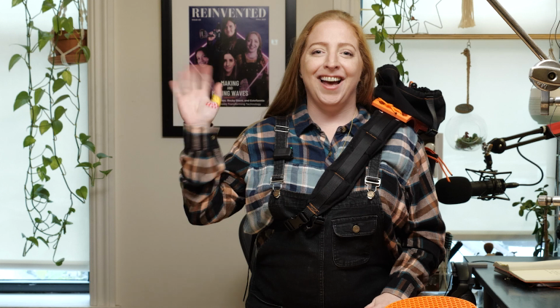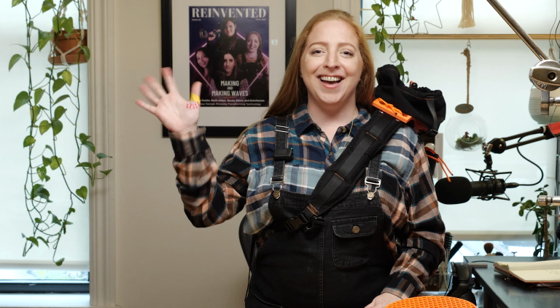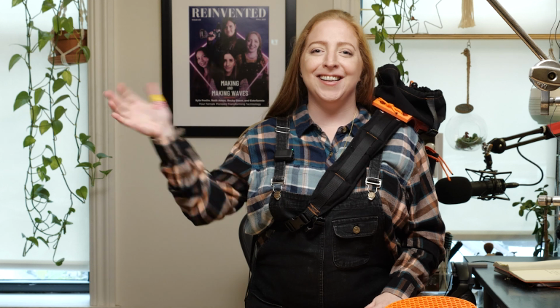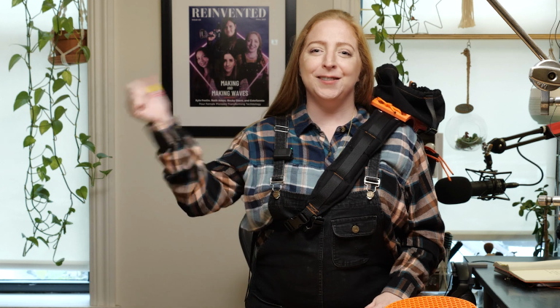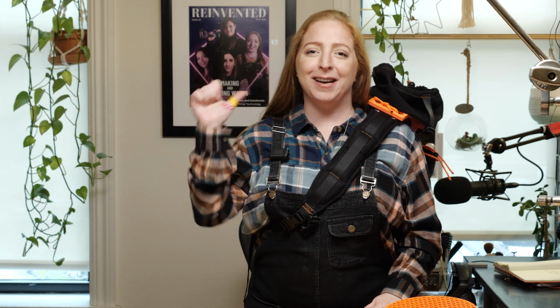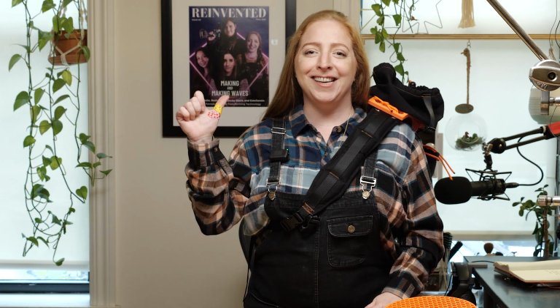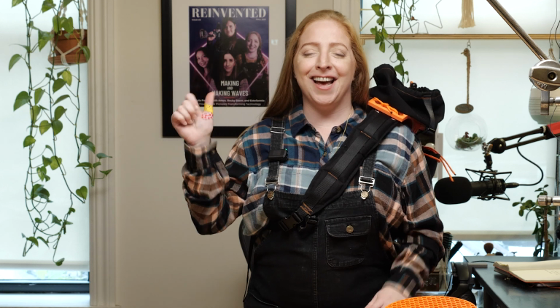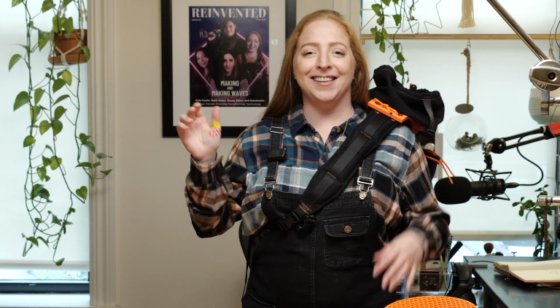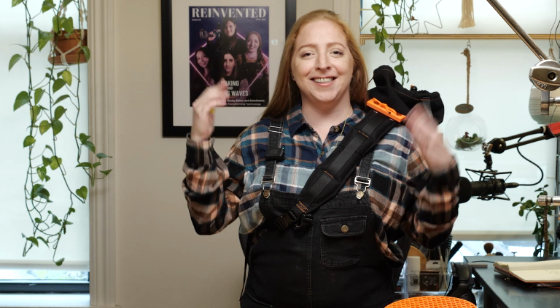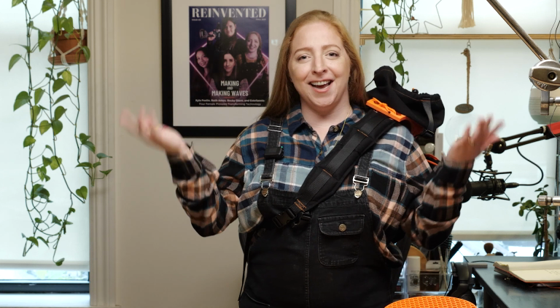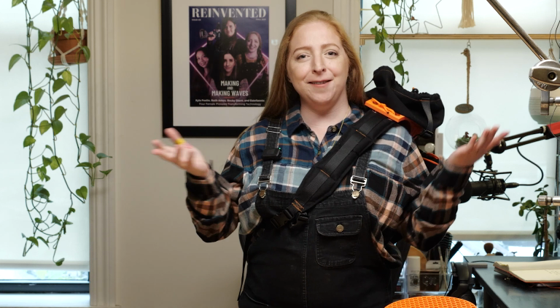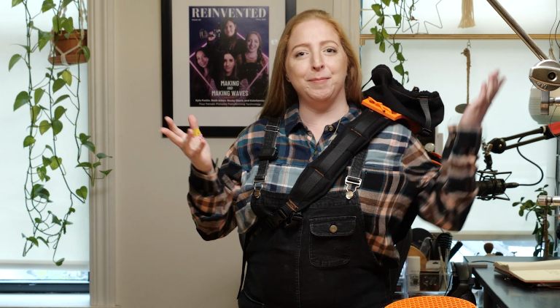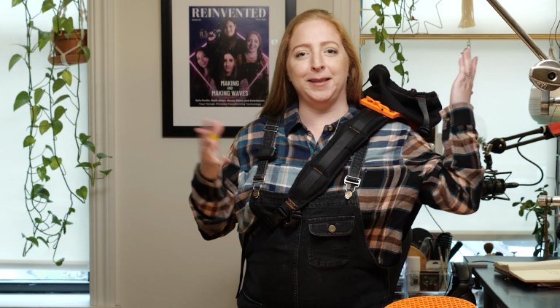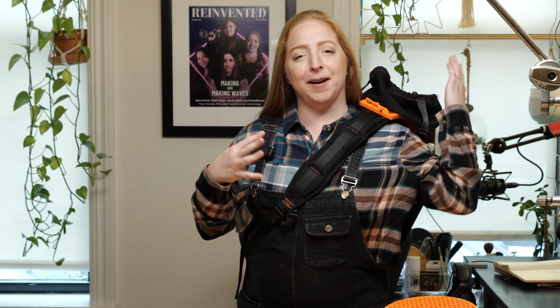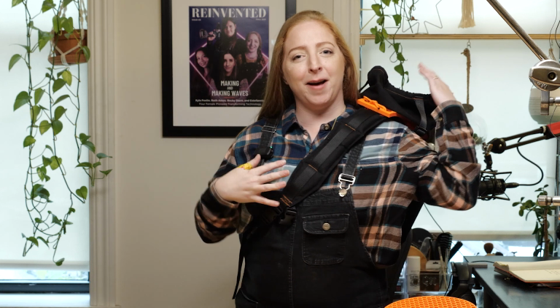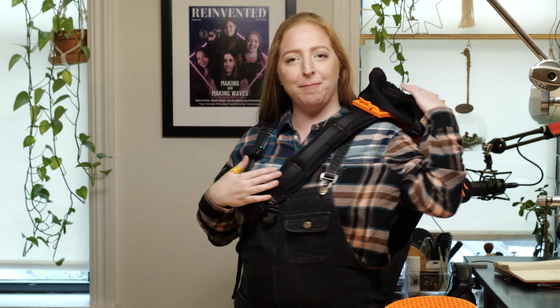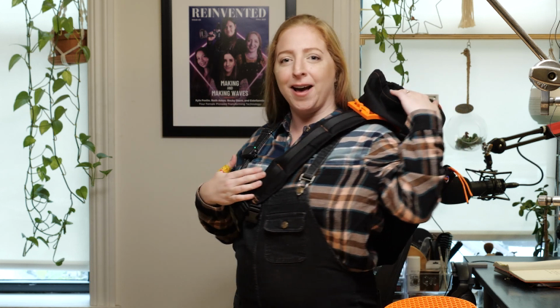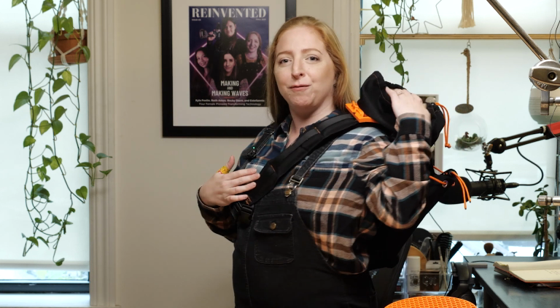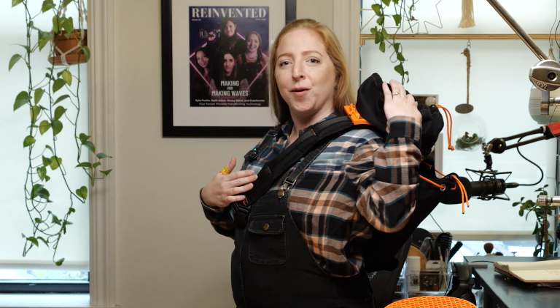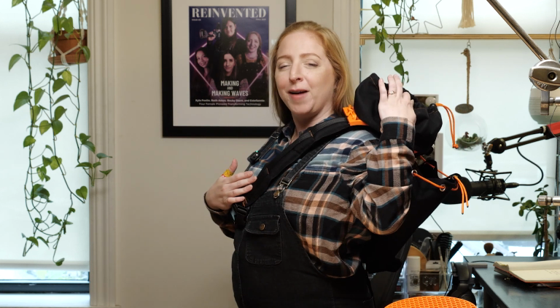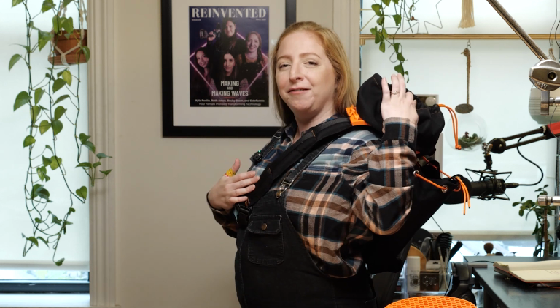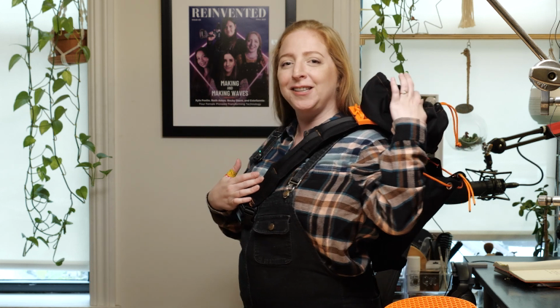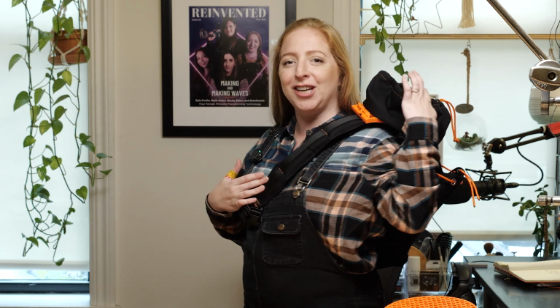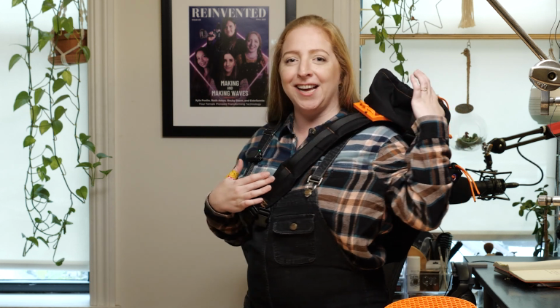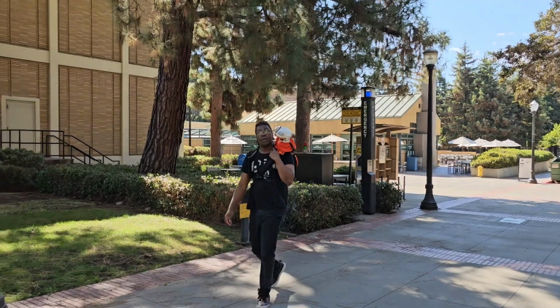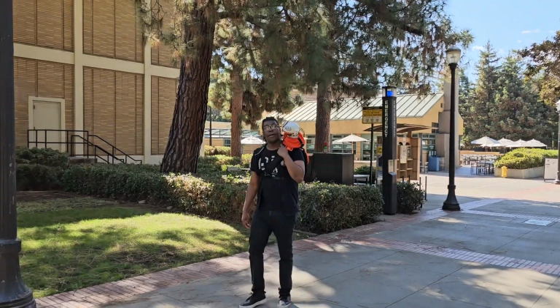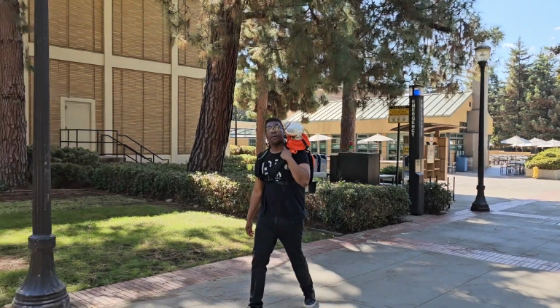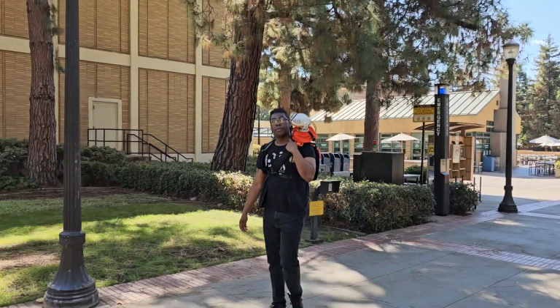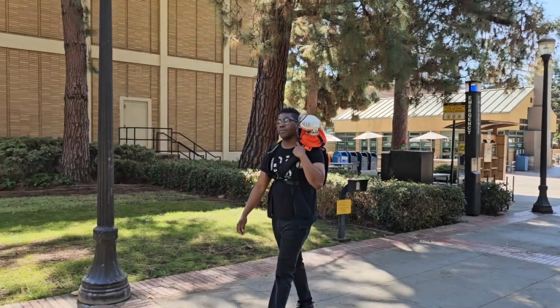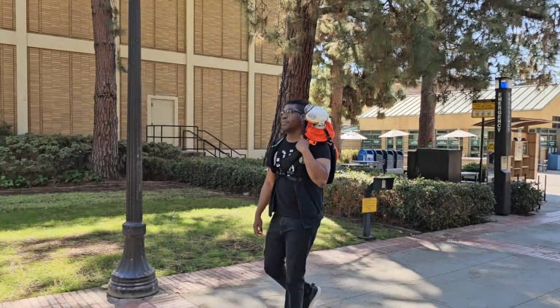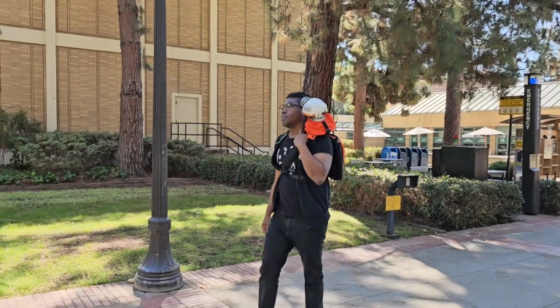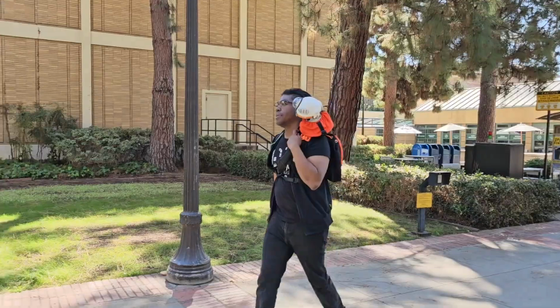Hey, it's Becky, and today we're building a backpack for my friend Jay's companion robot.